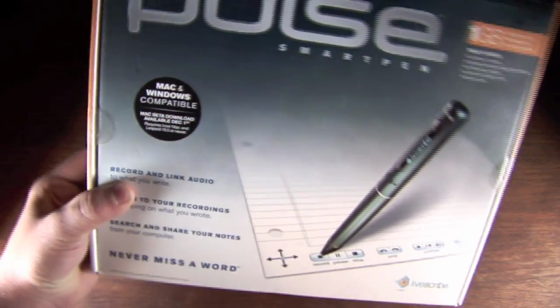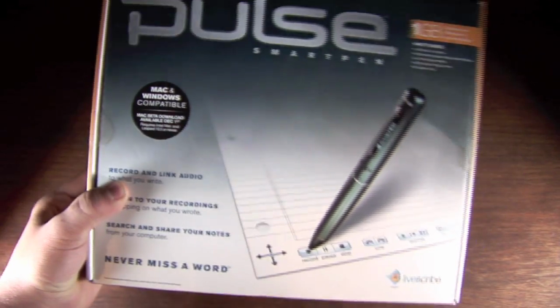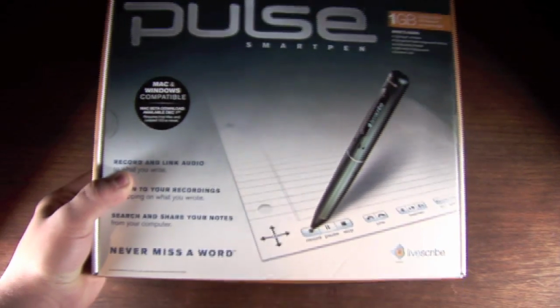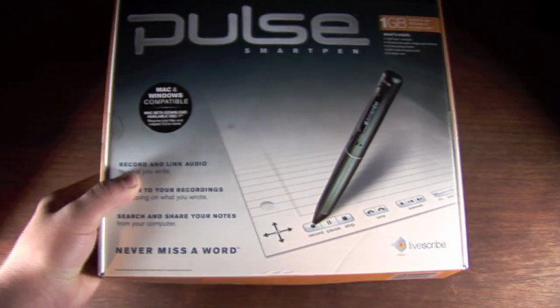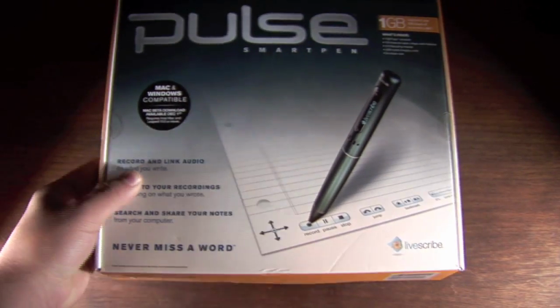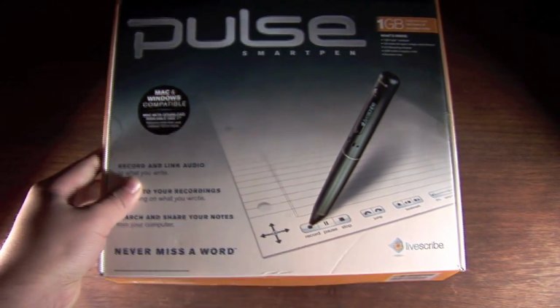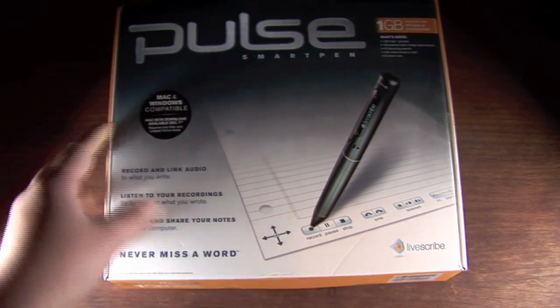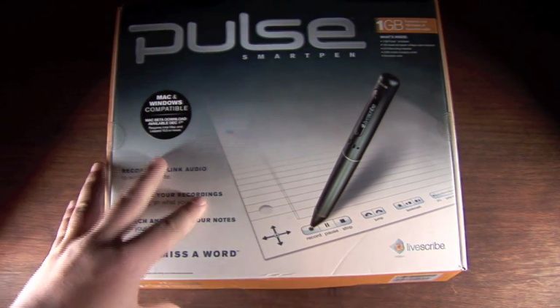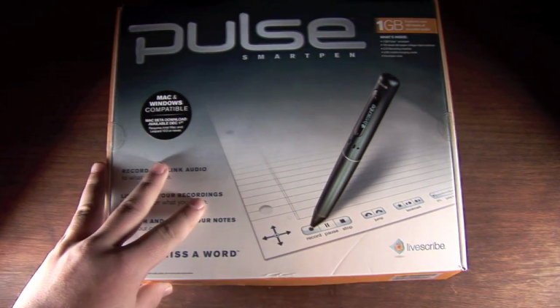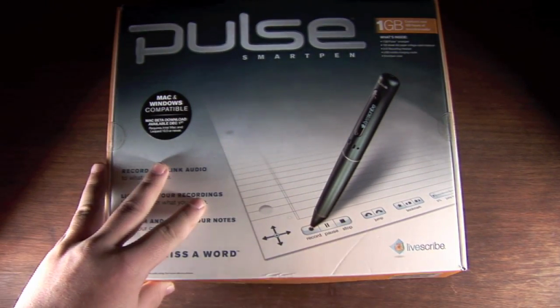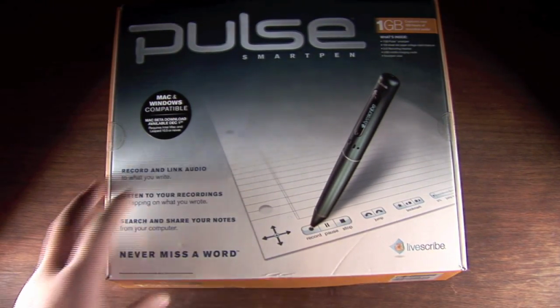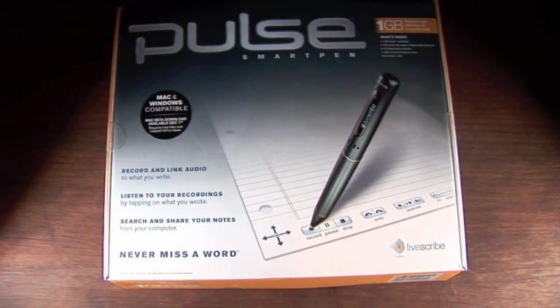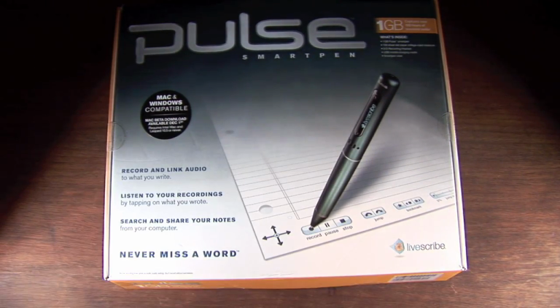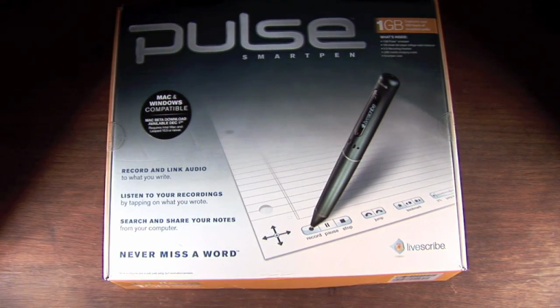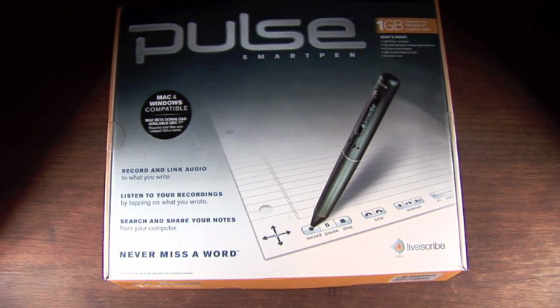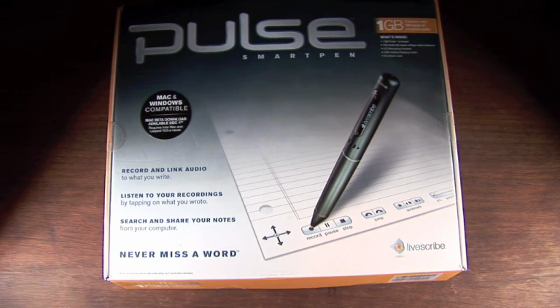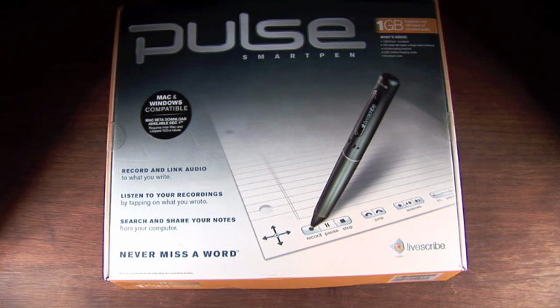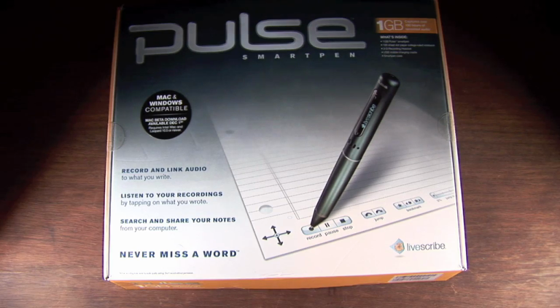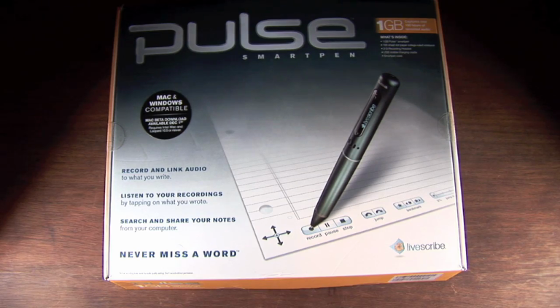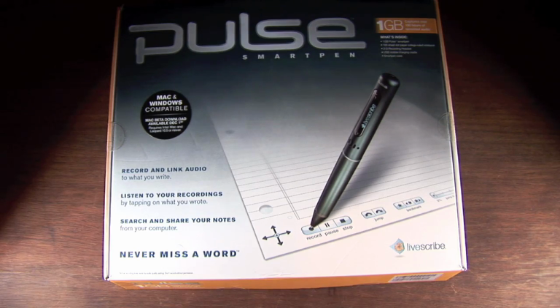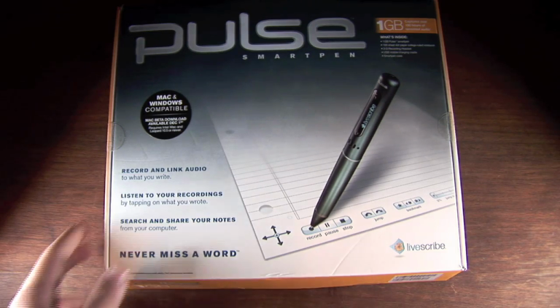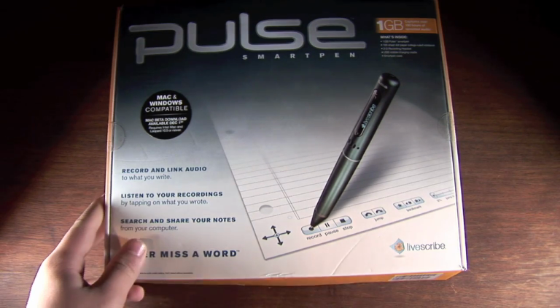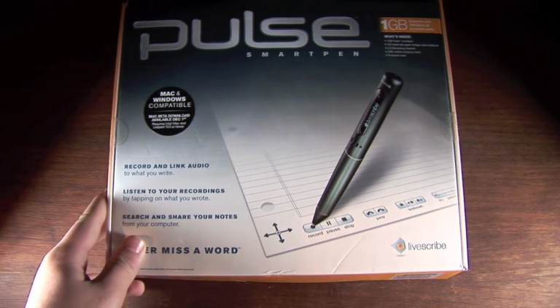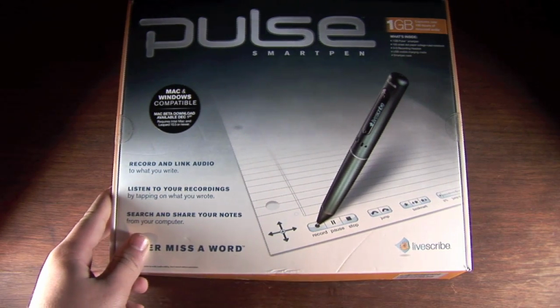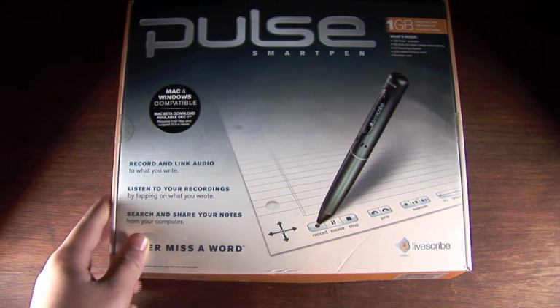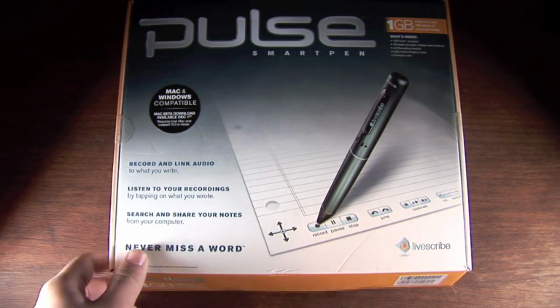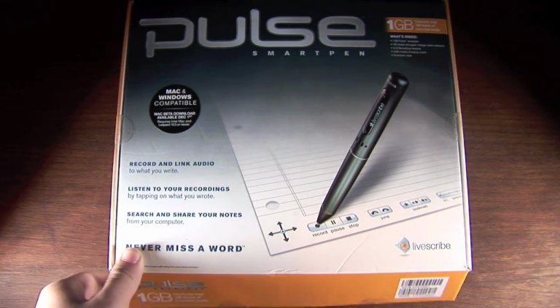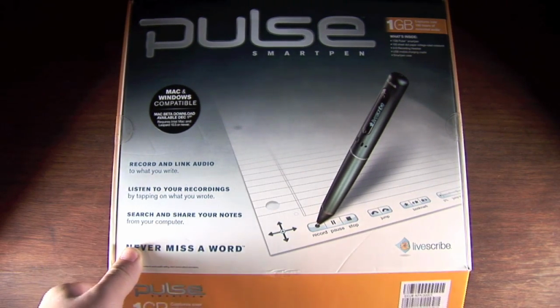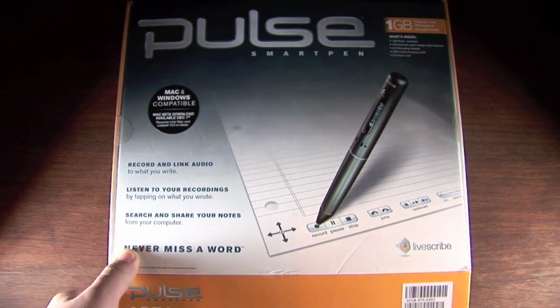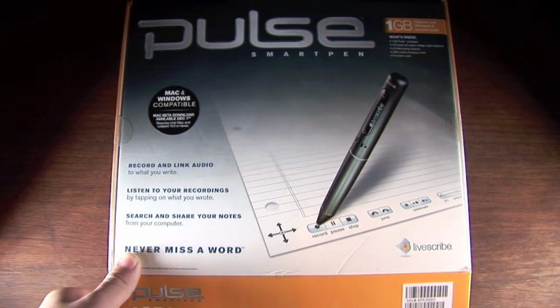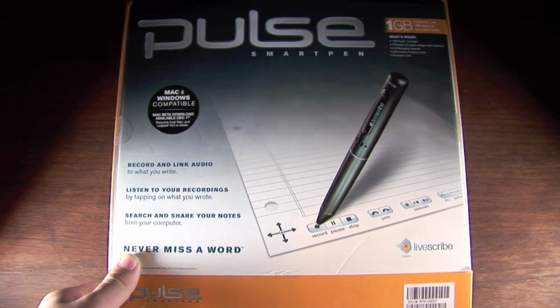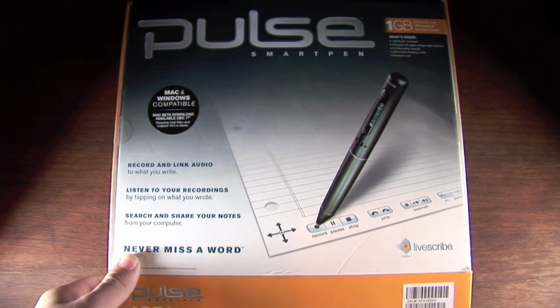Alright, so here's the box of the Pulse Smart Pen. I have been testing this out over the past few weeks and it works absolutely great.